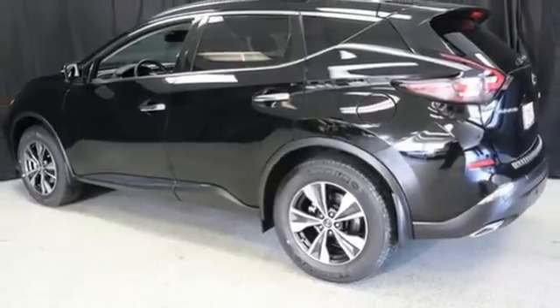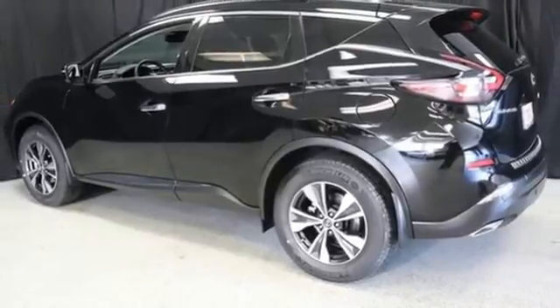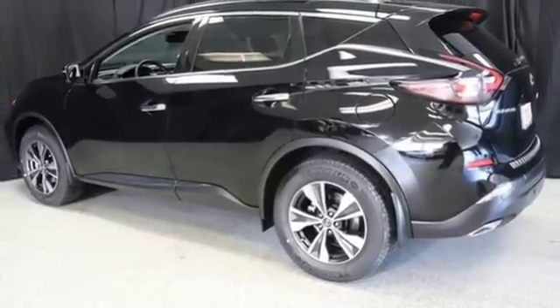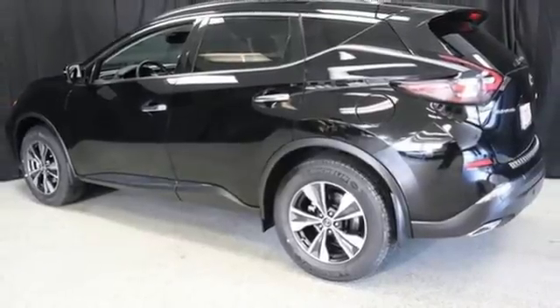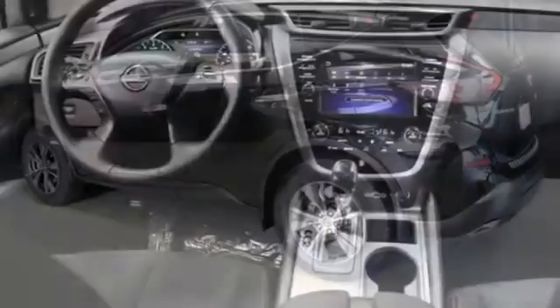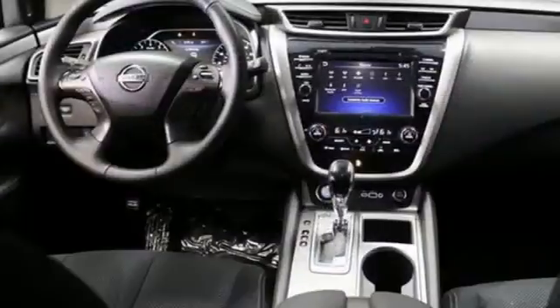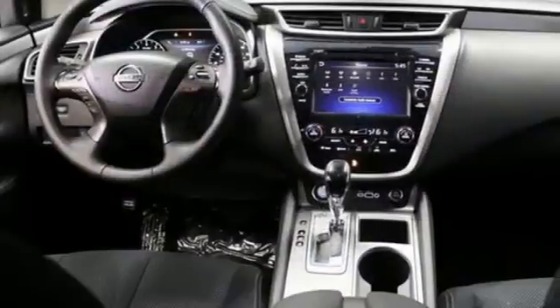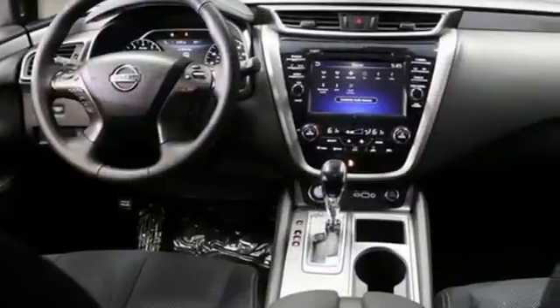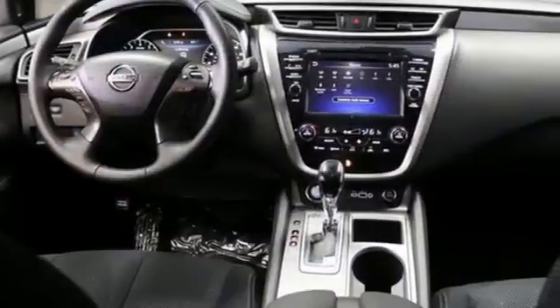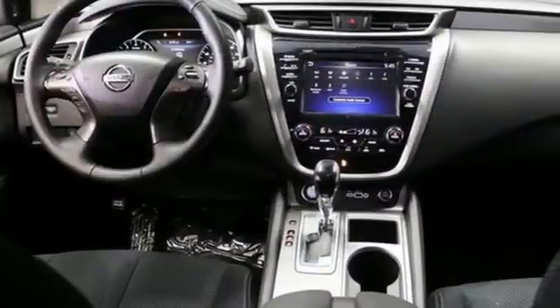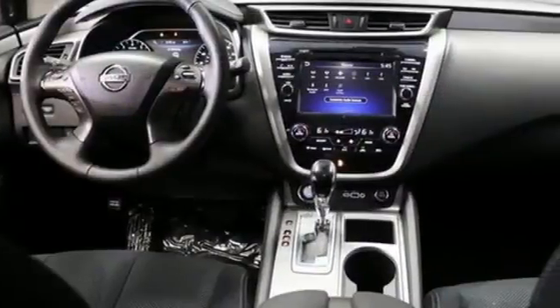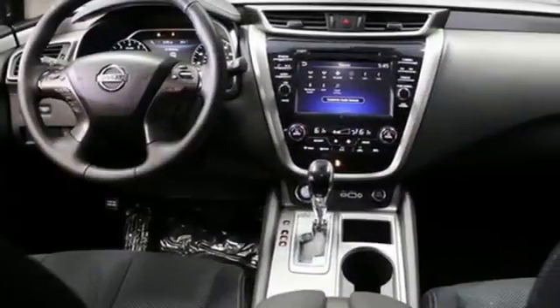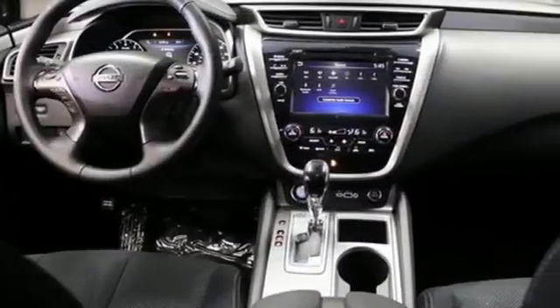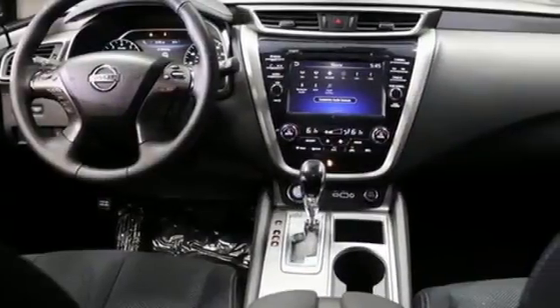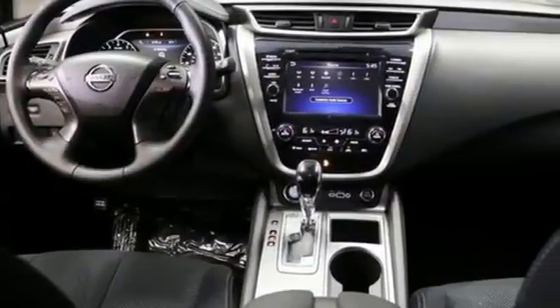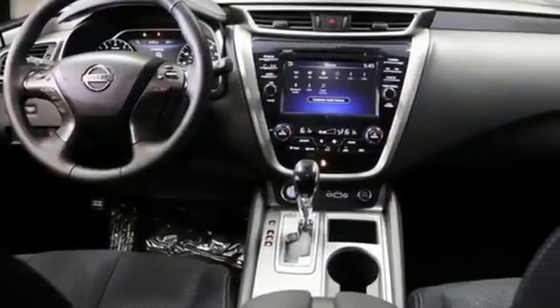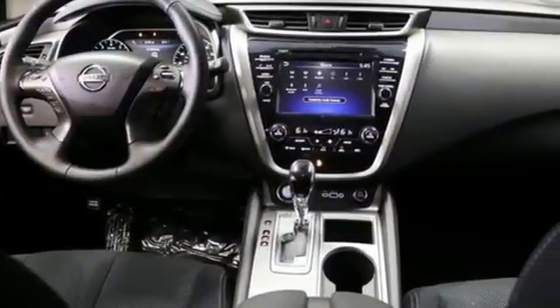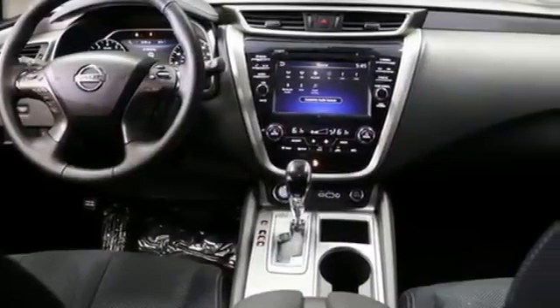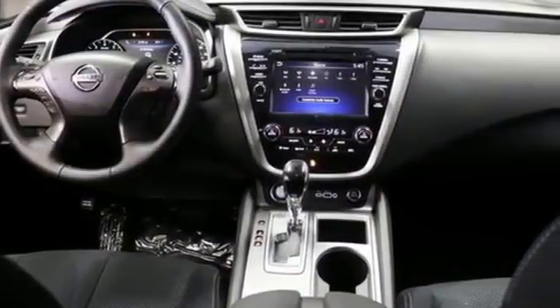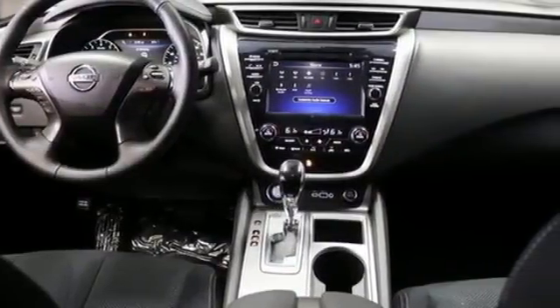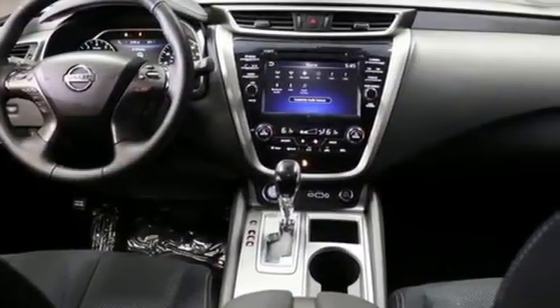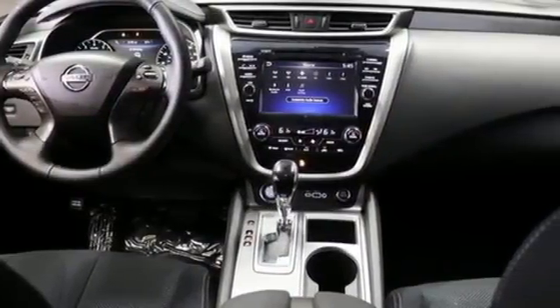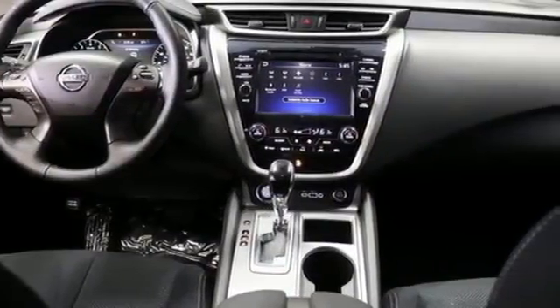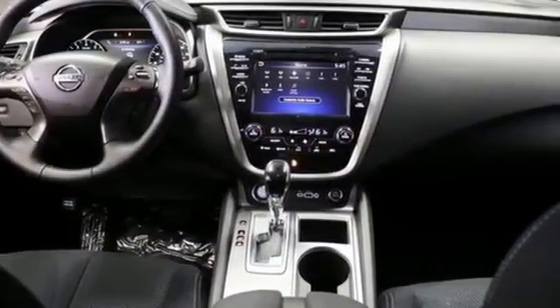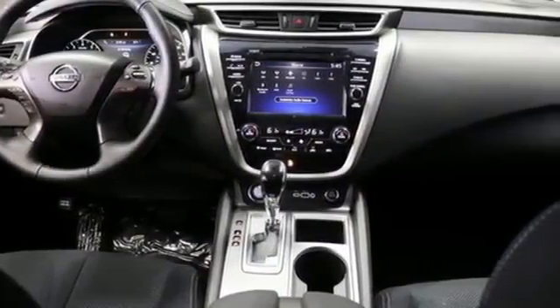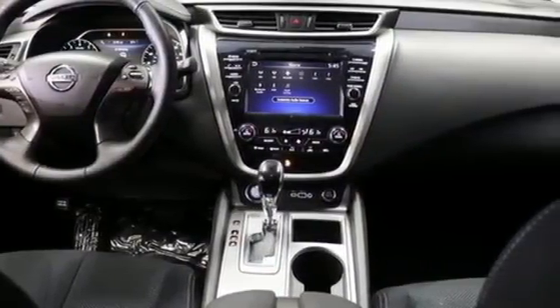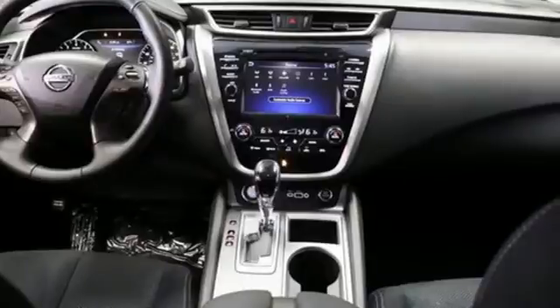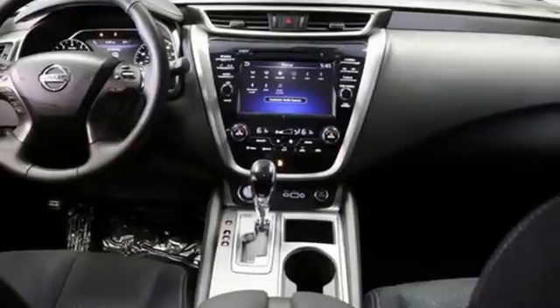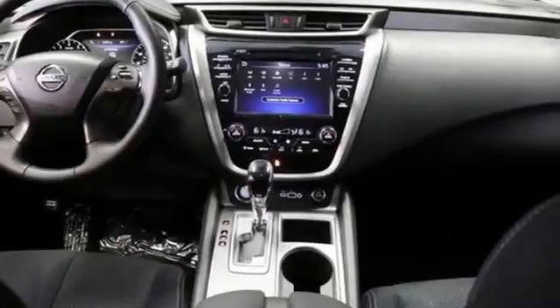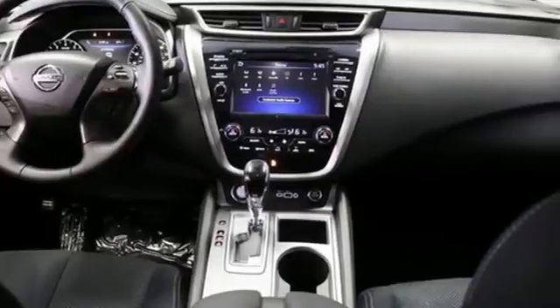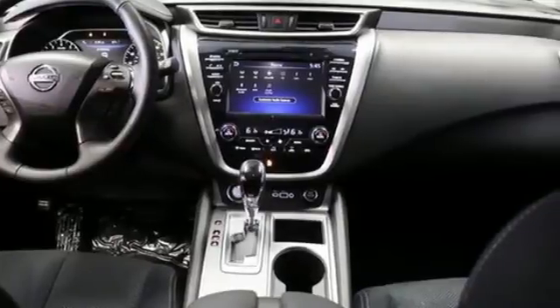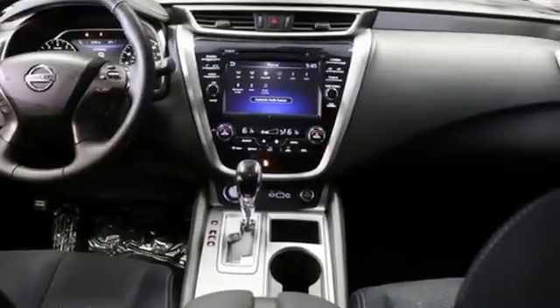Nissan, built for the human race. You'll never know till you try. Test drive it today.